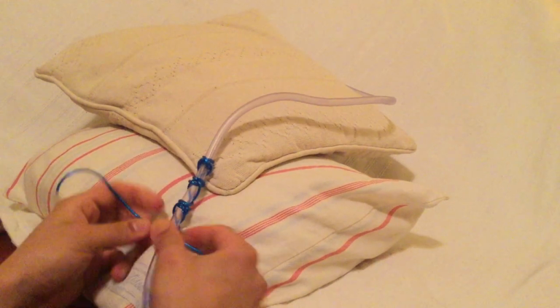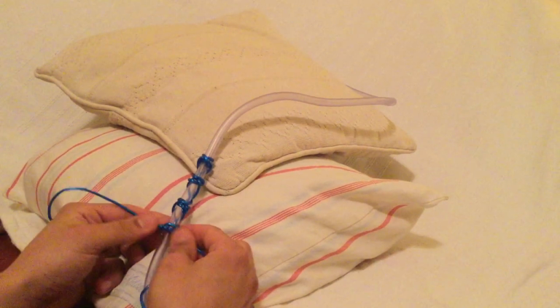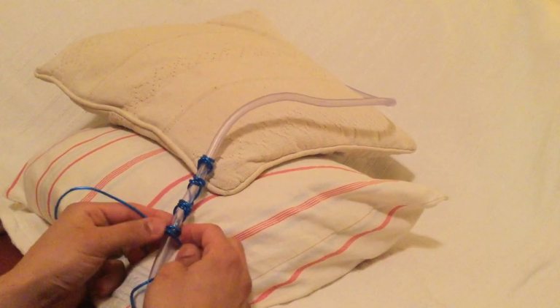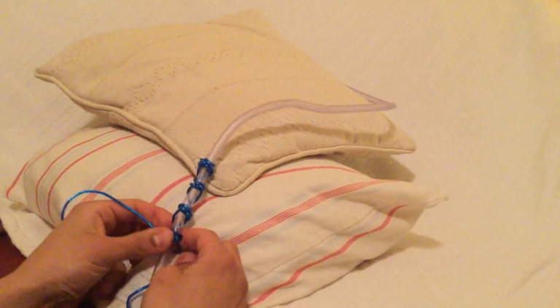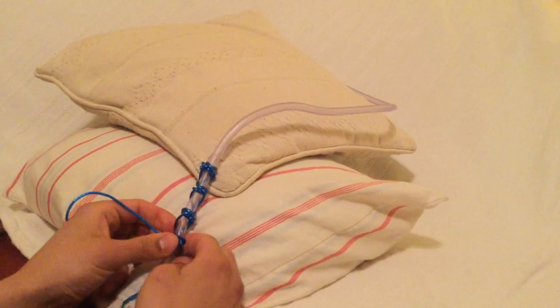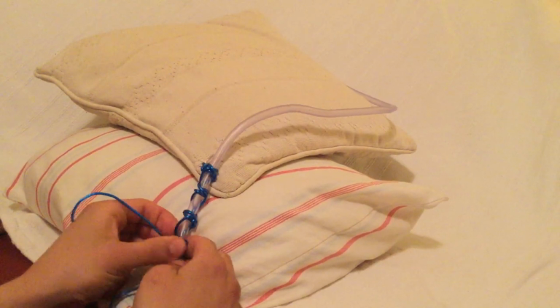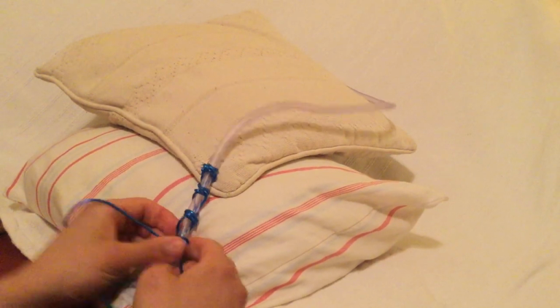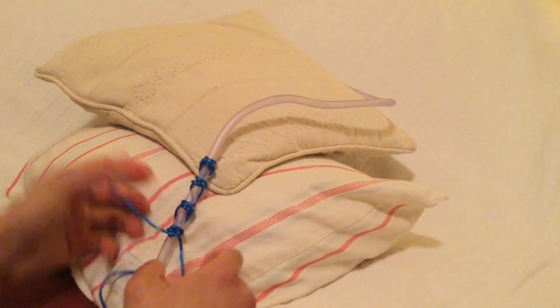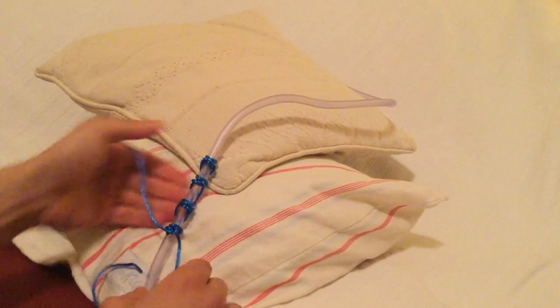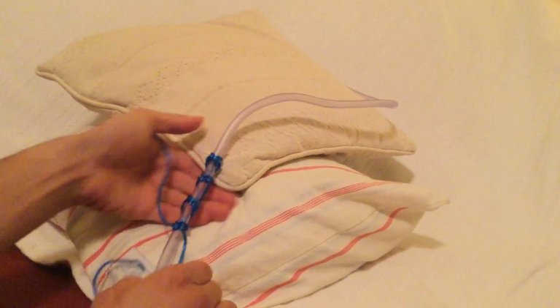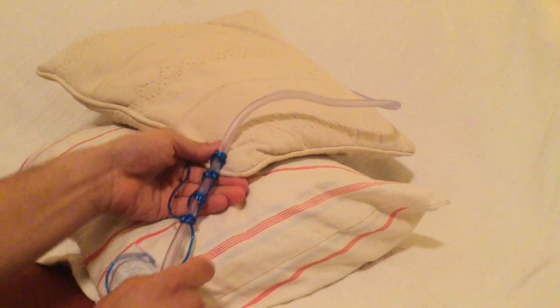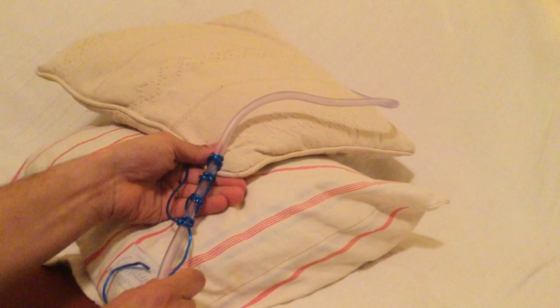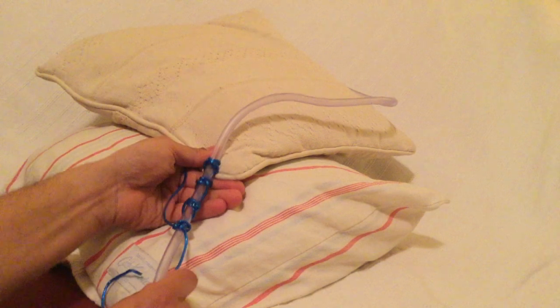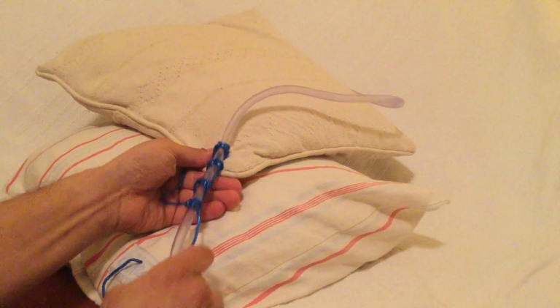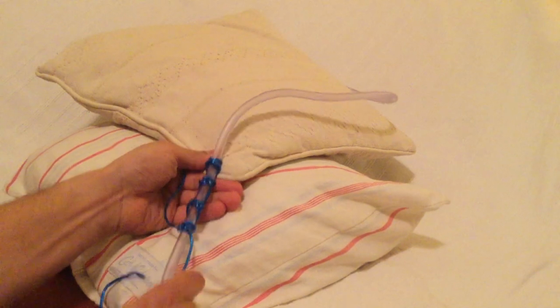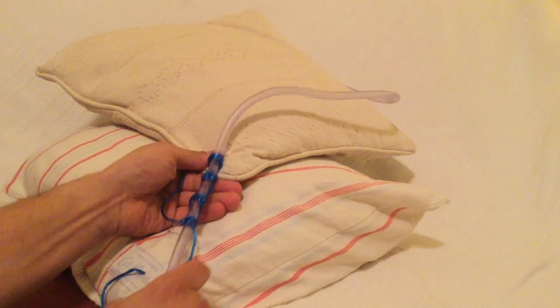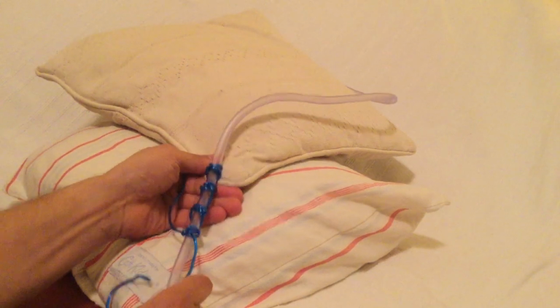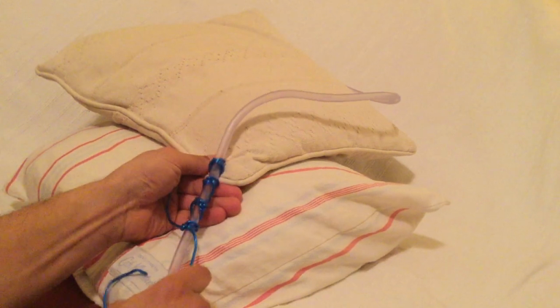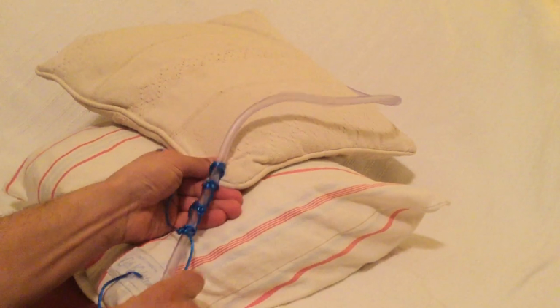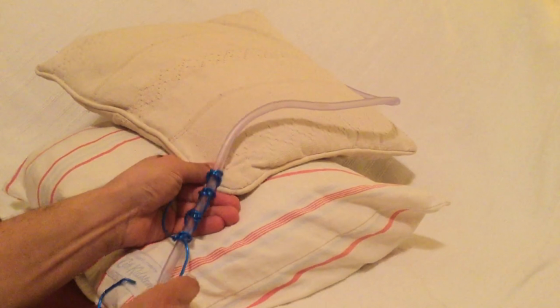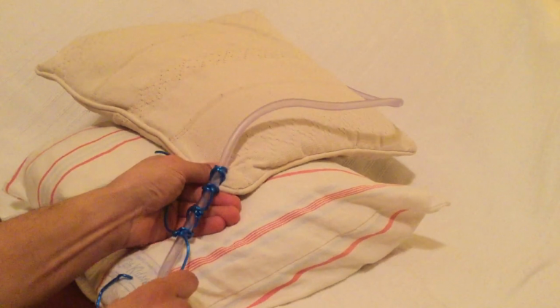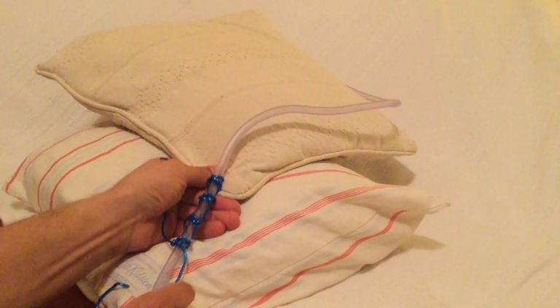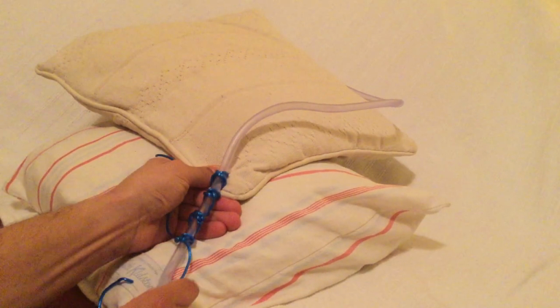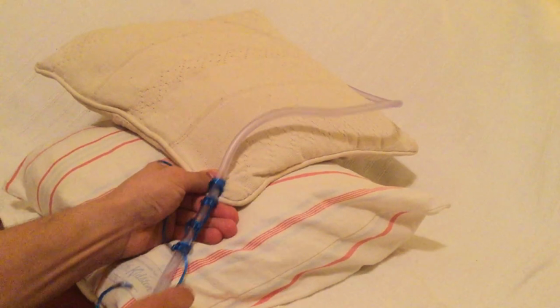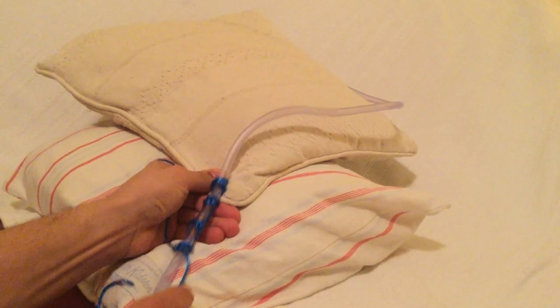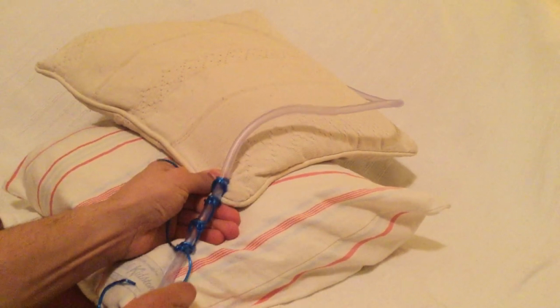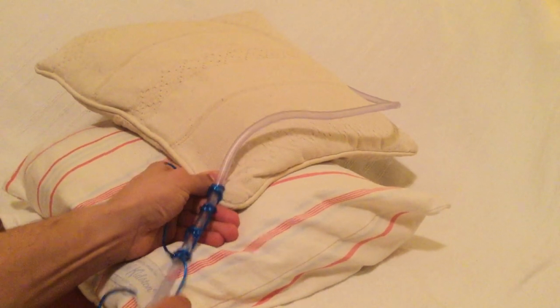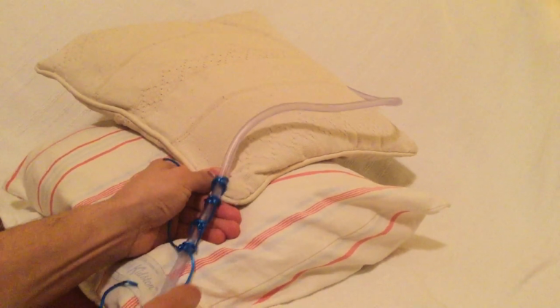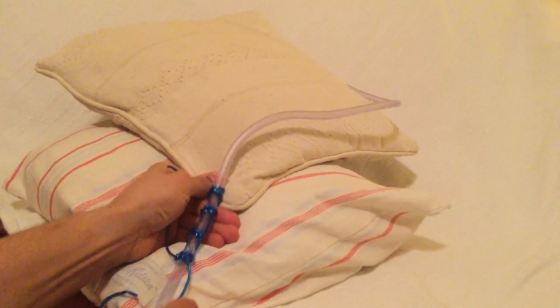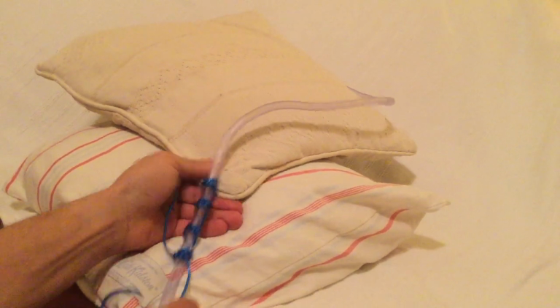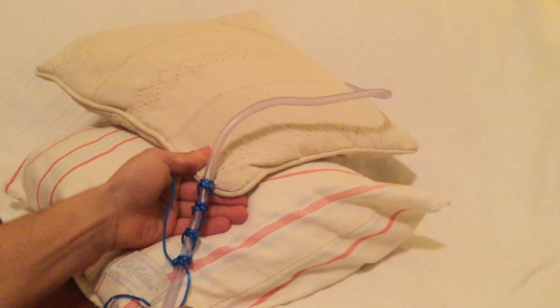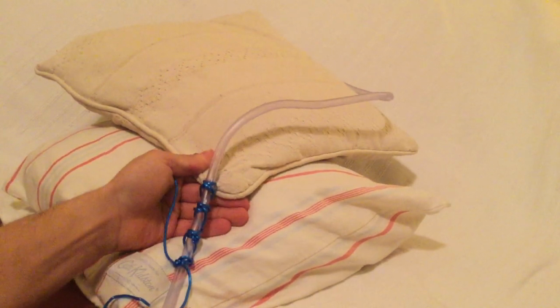And we can finish this one off with a standard reef knot, and we have our secure drain. This is not going anywhere at all.